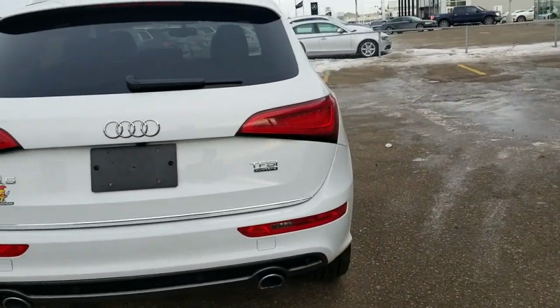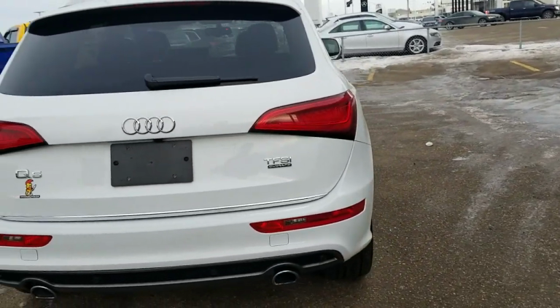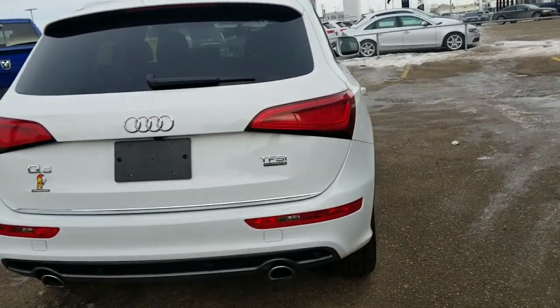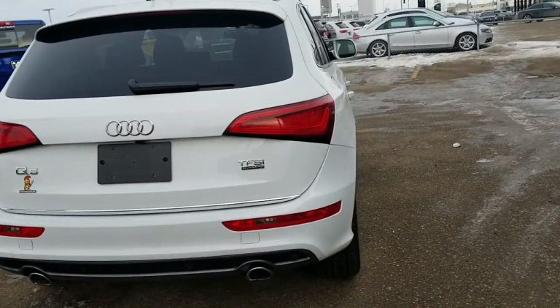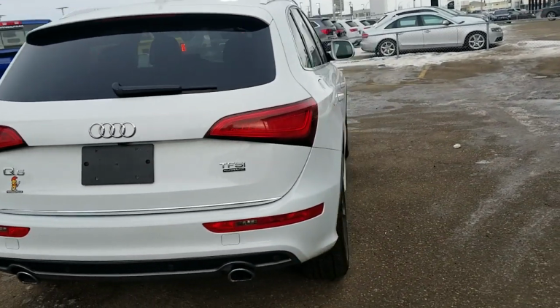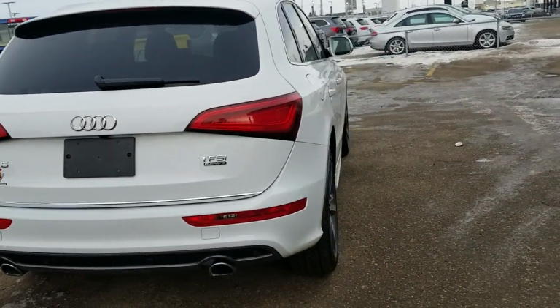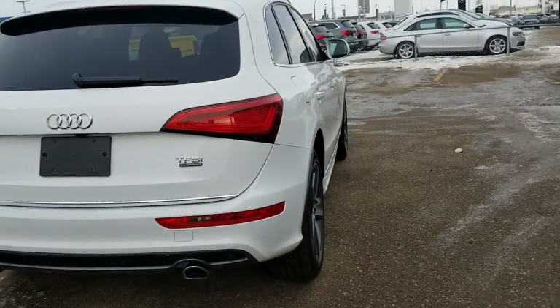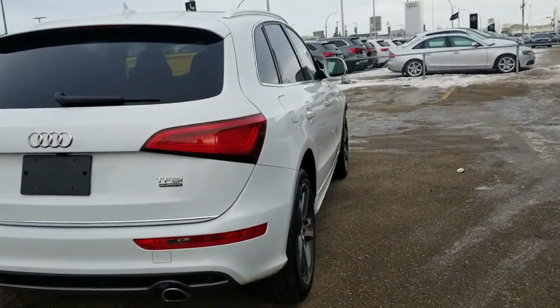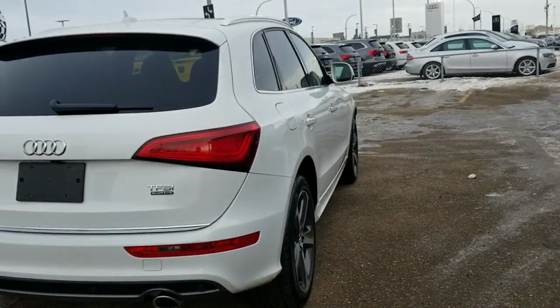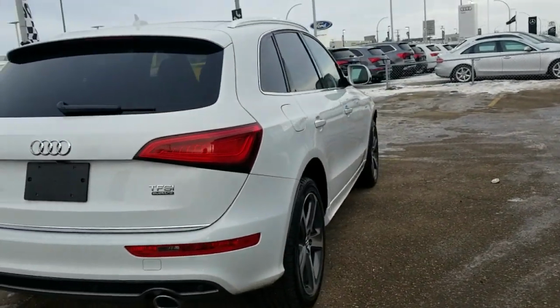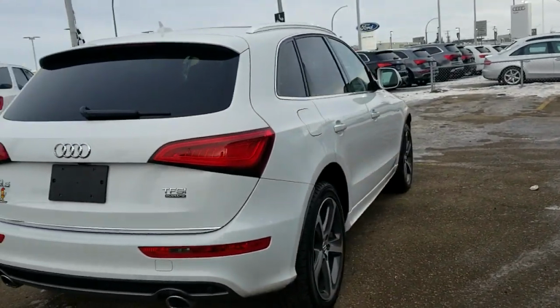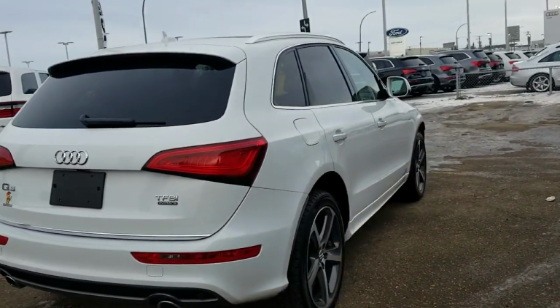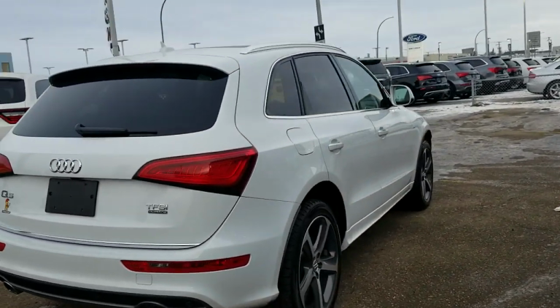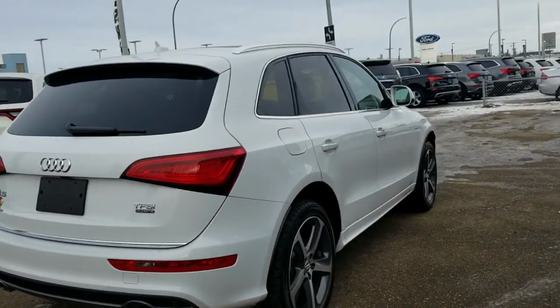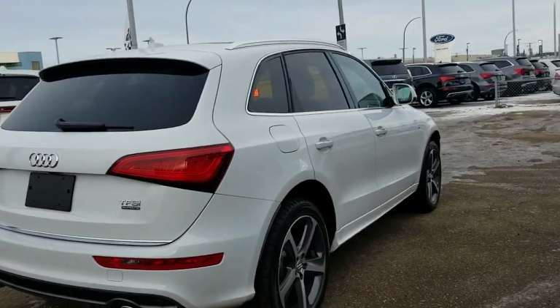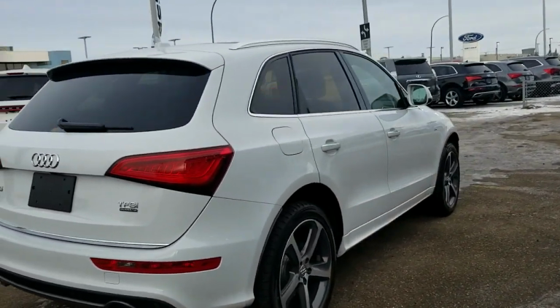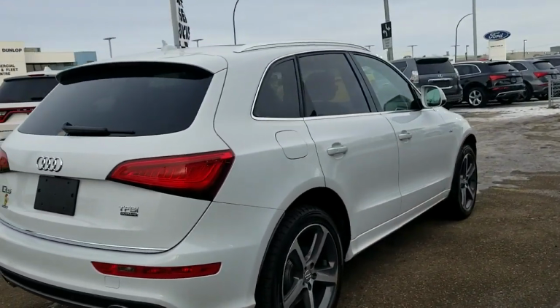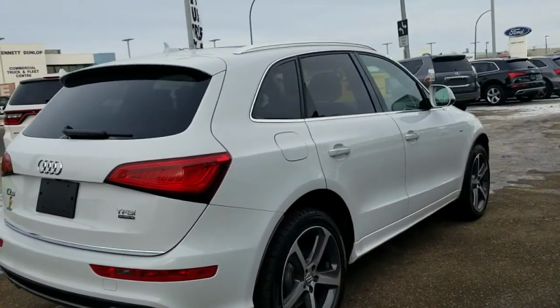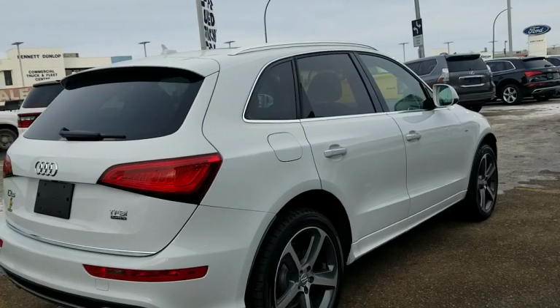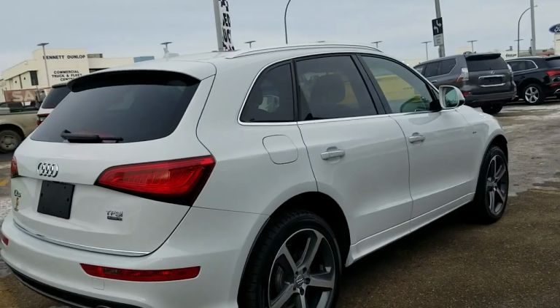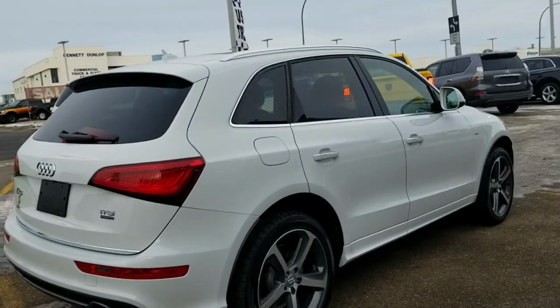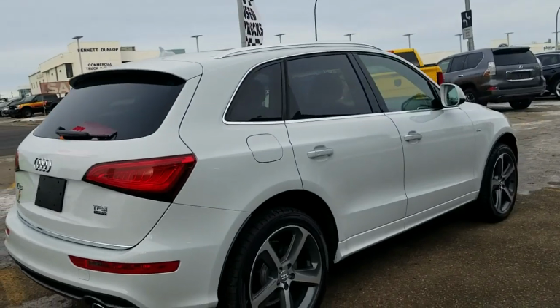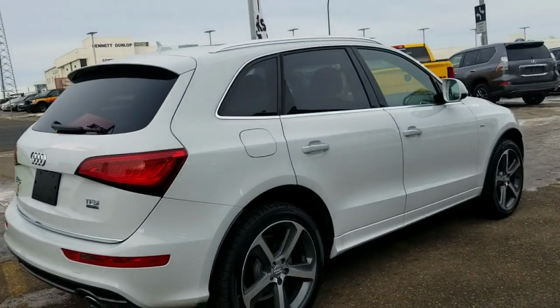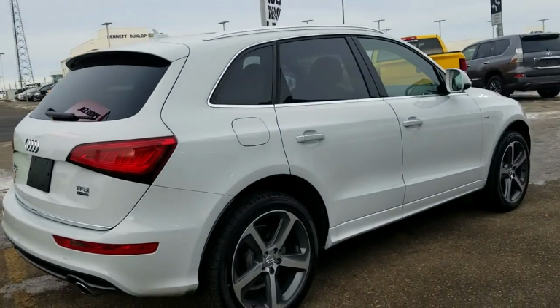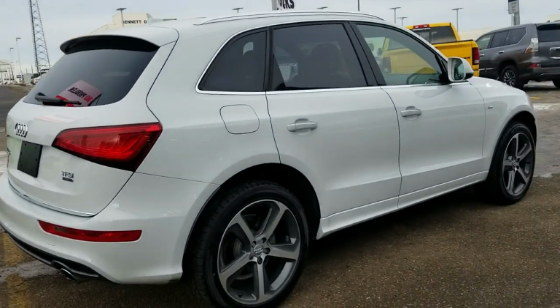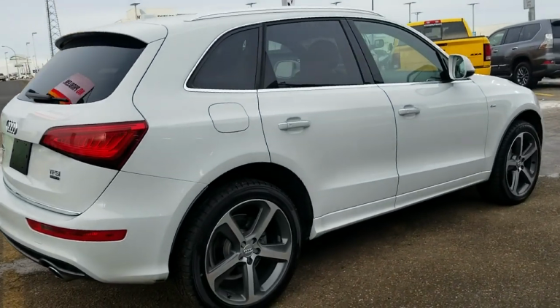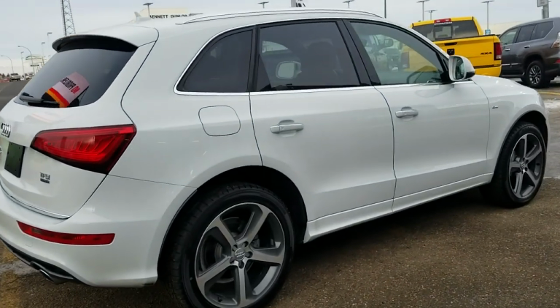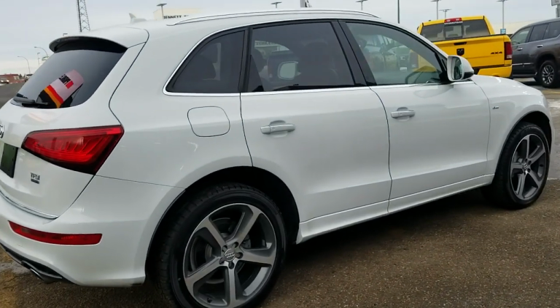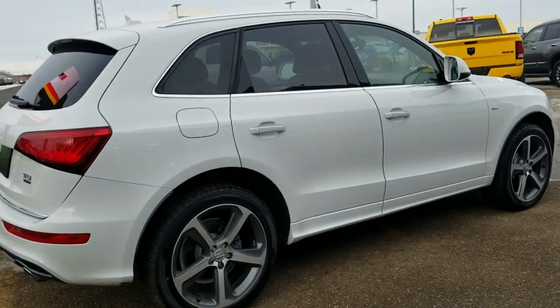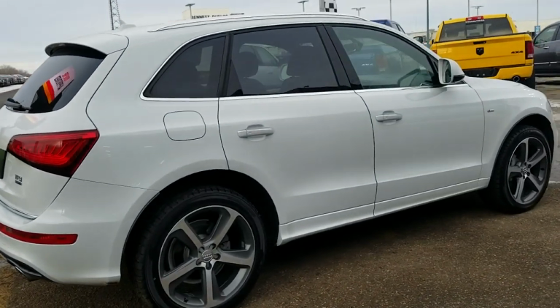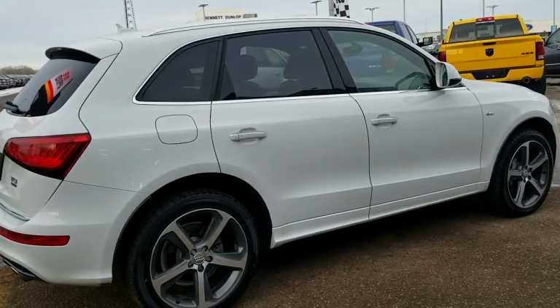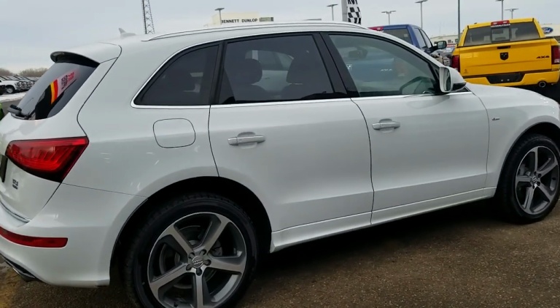Not only does this vehicle look great, it's also been fully inspected and reconditioned by our German technicians for your safety as well as peace of mind.